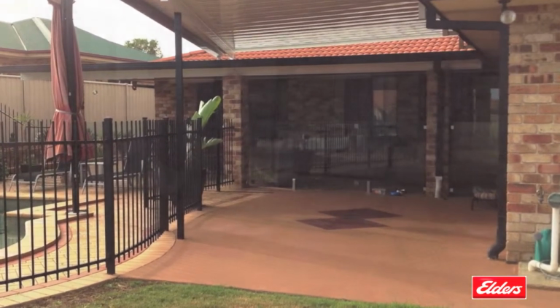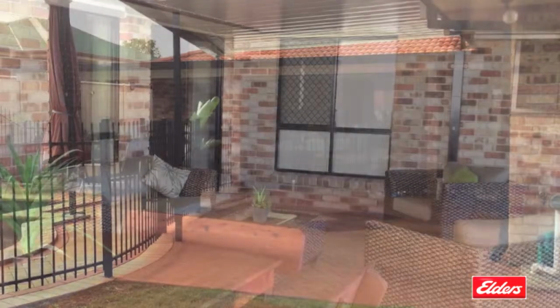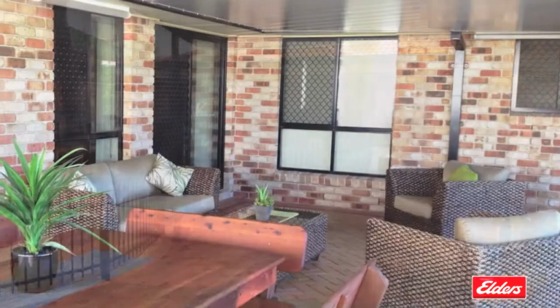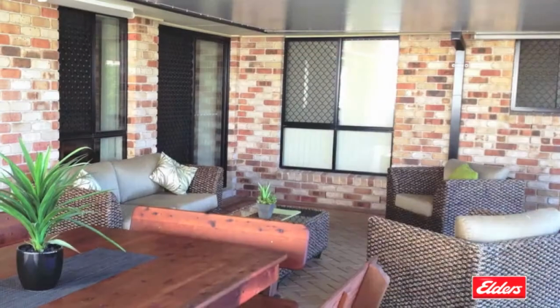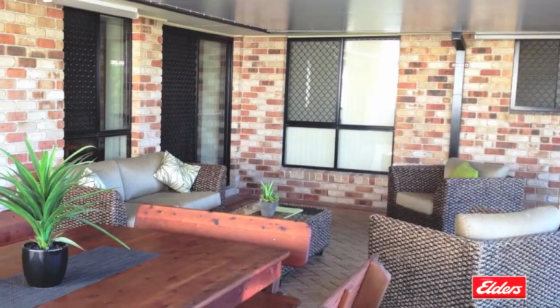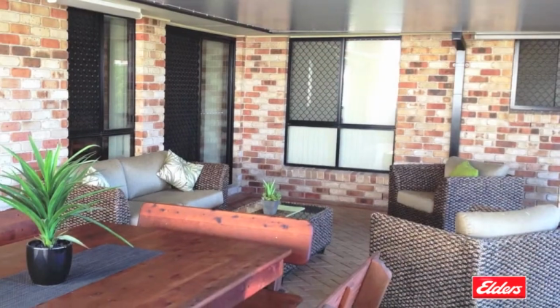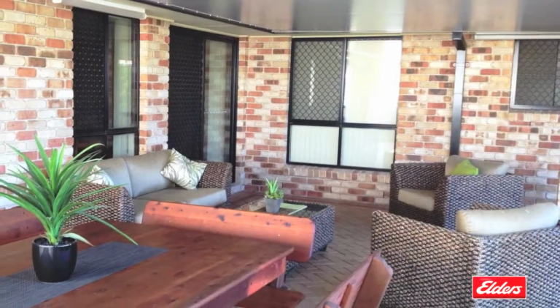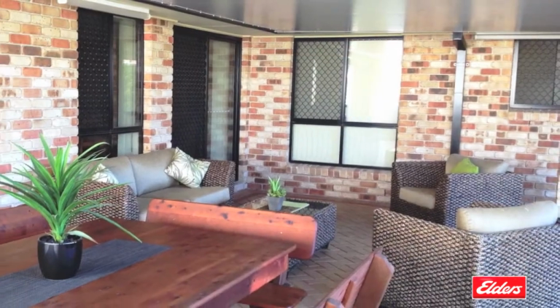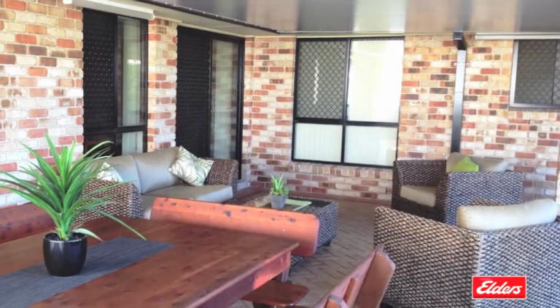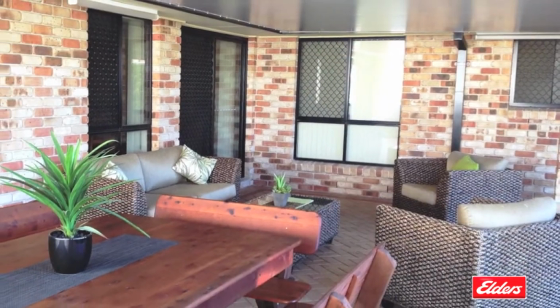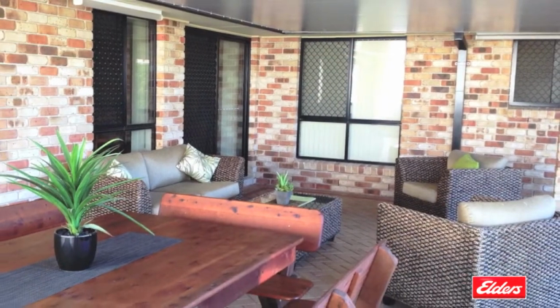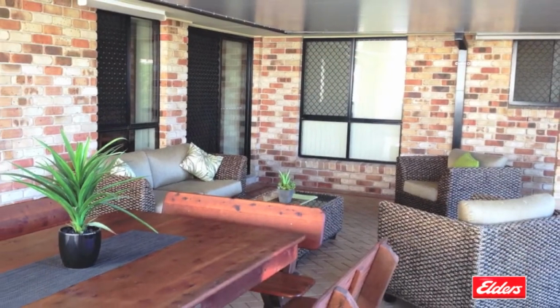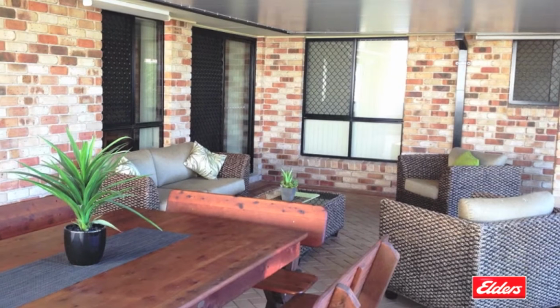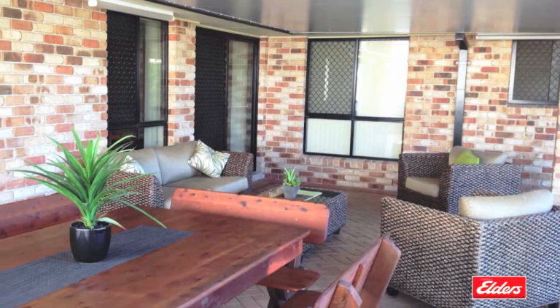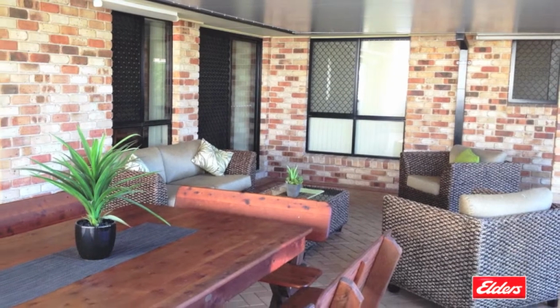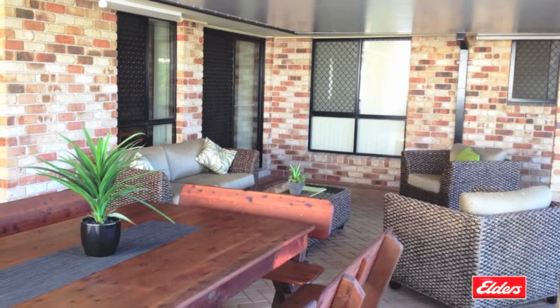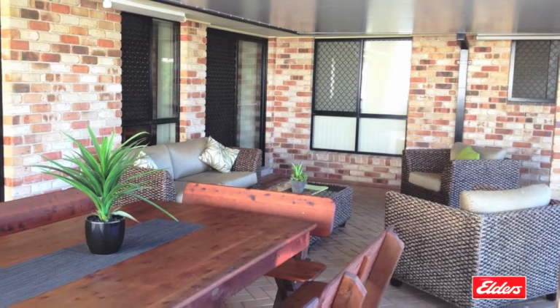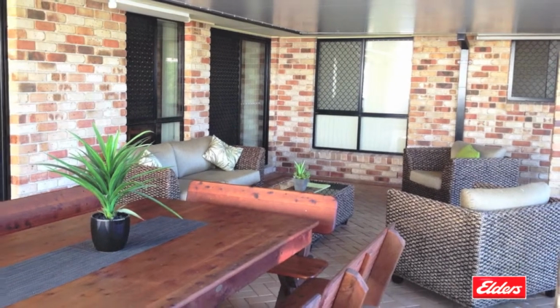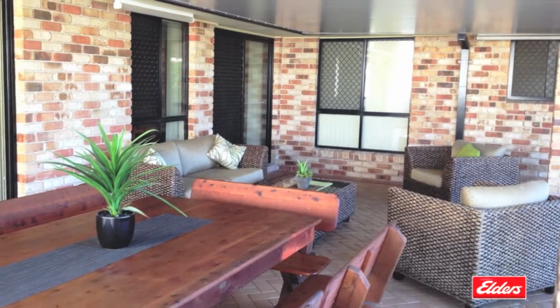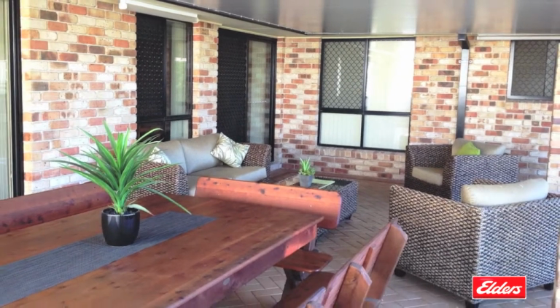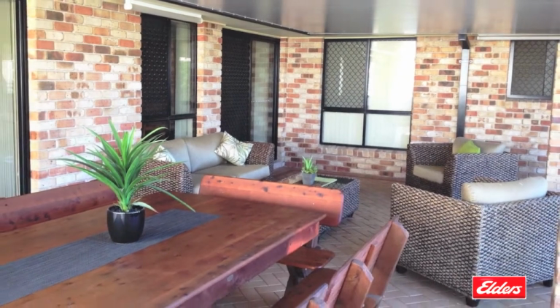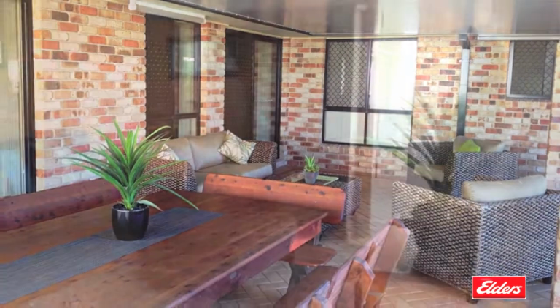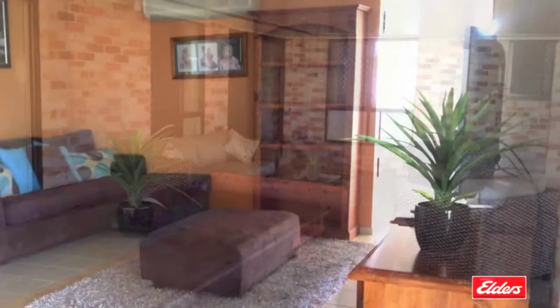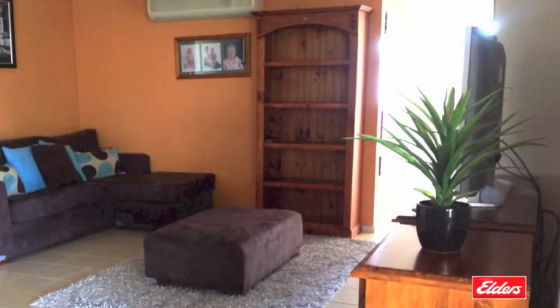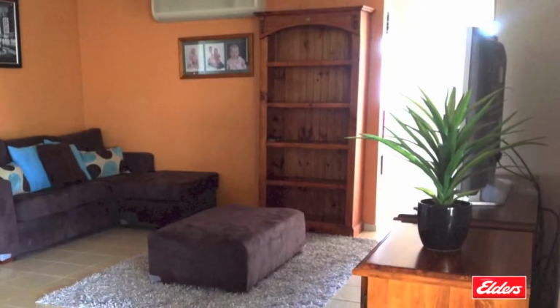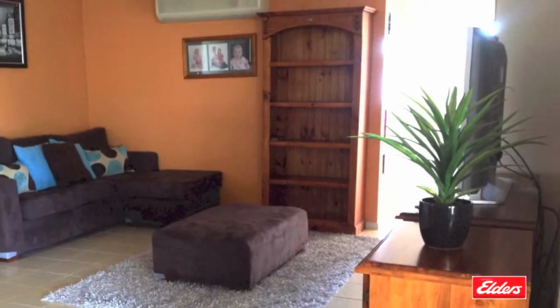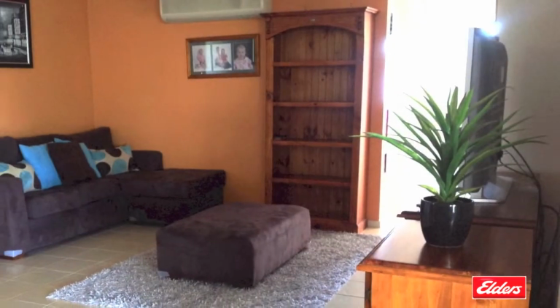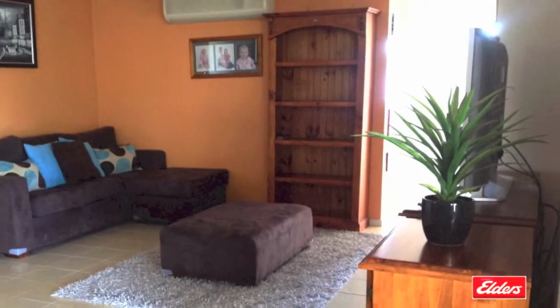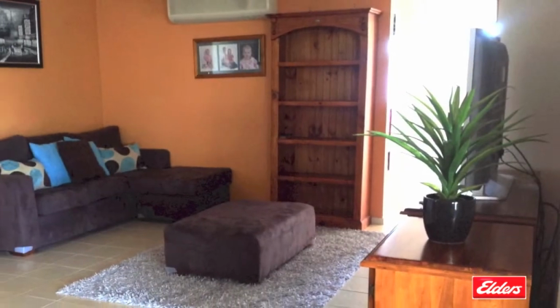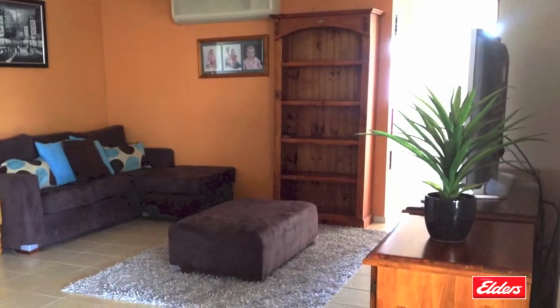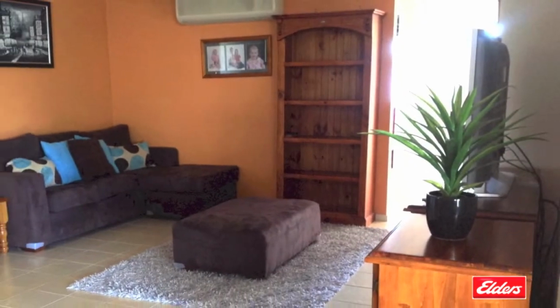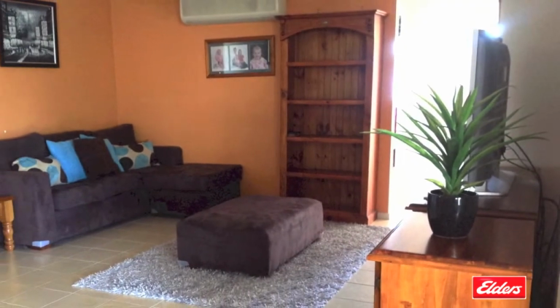Homes in this estate don't come up for sale very often and they tend to sell quite quickly, so don't miss out on this one.